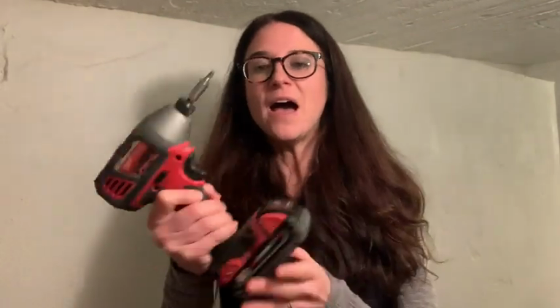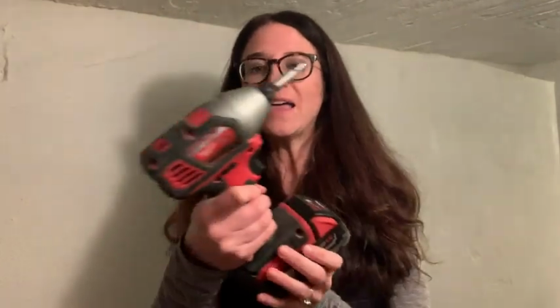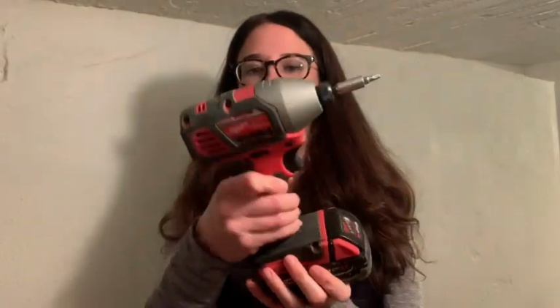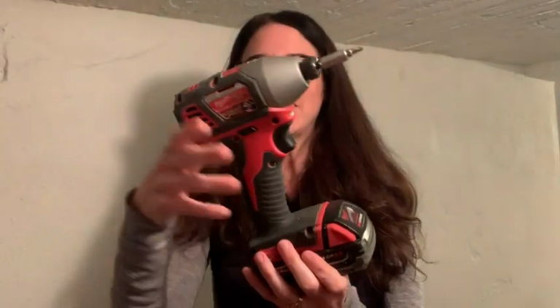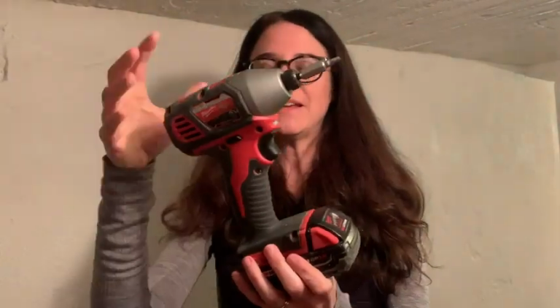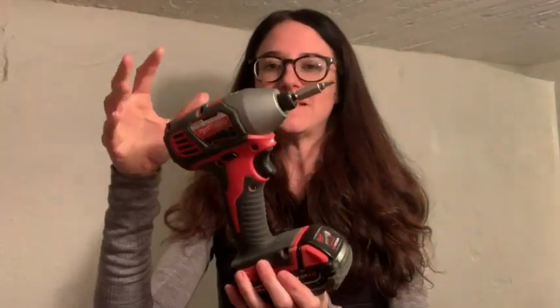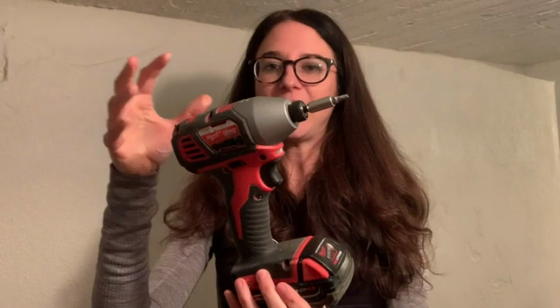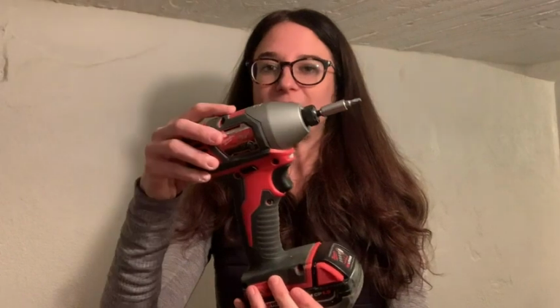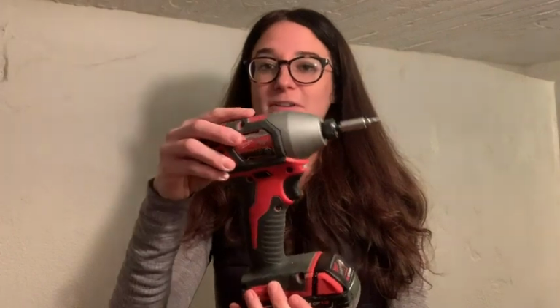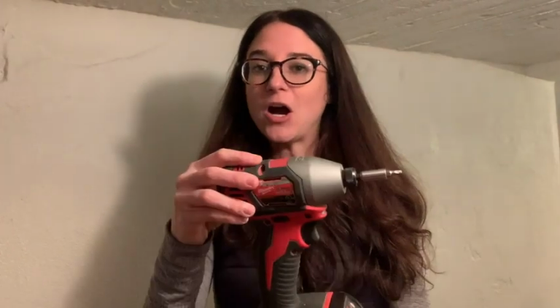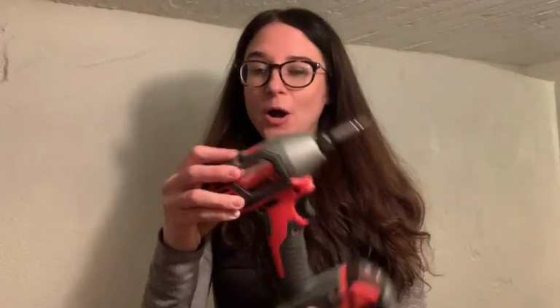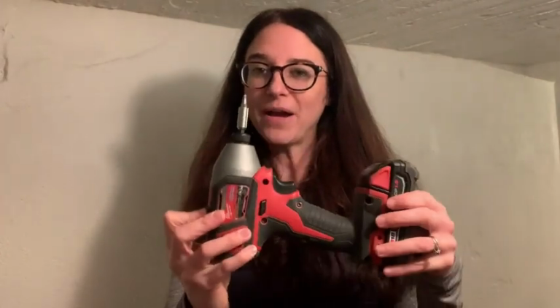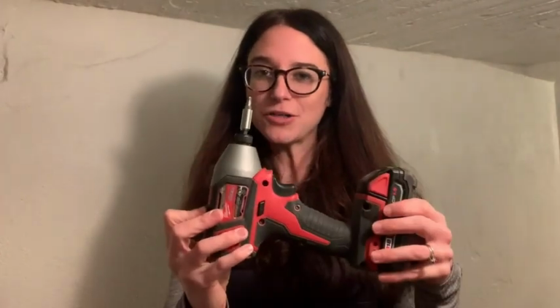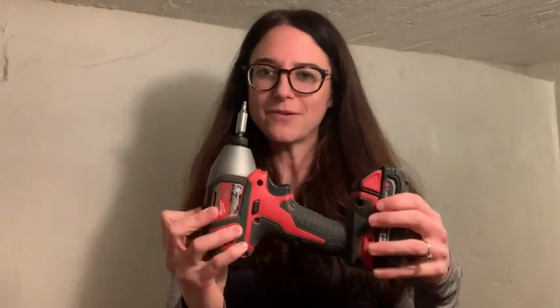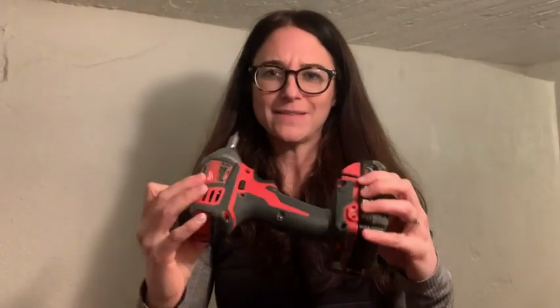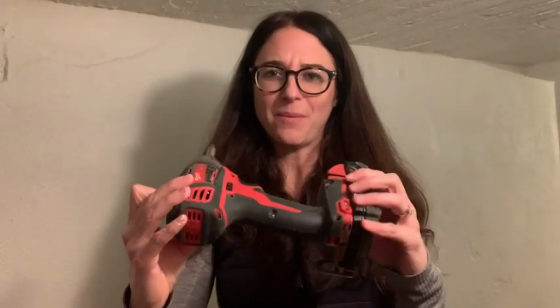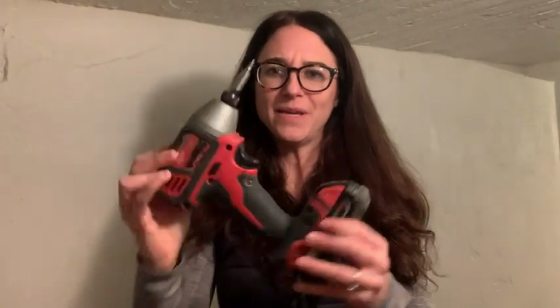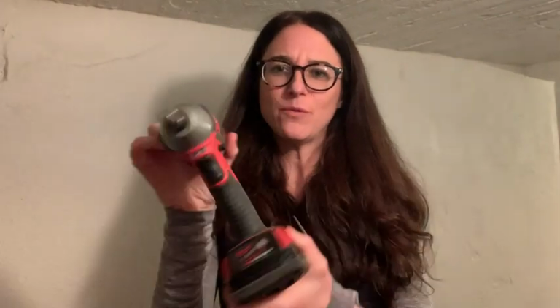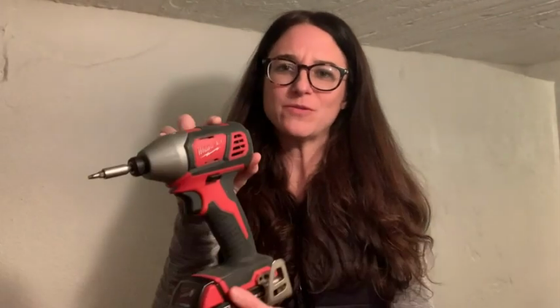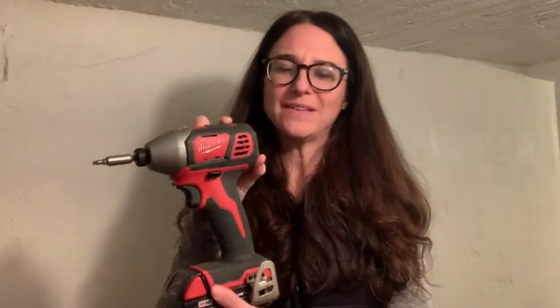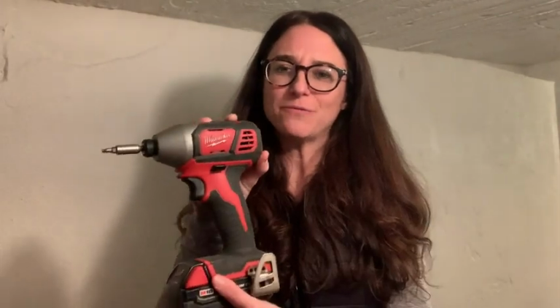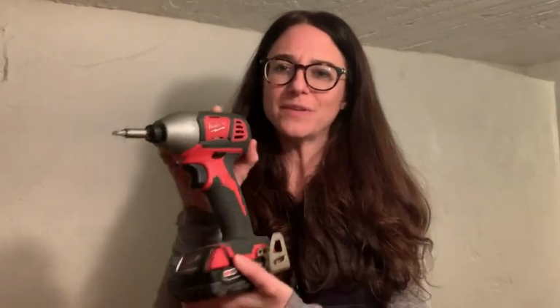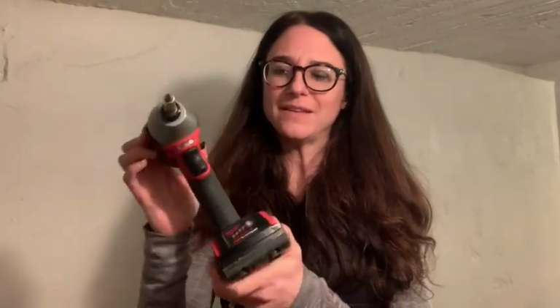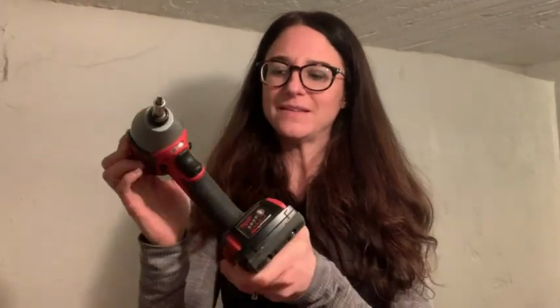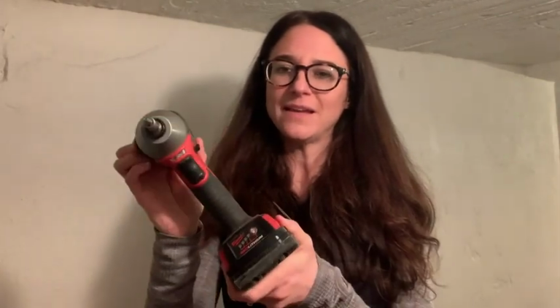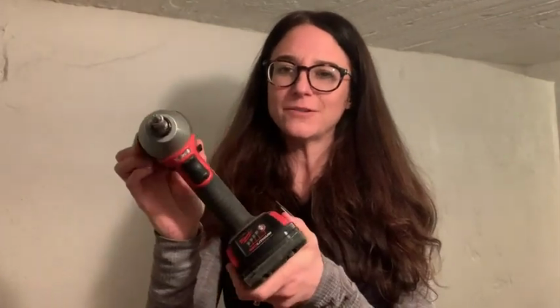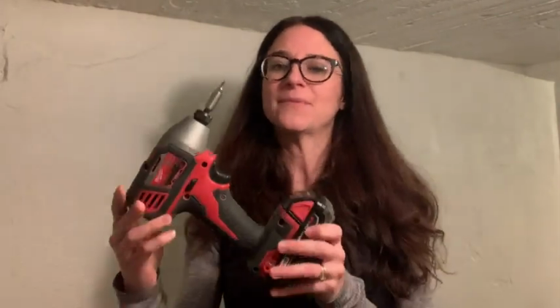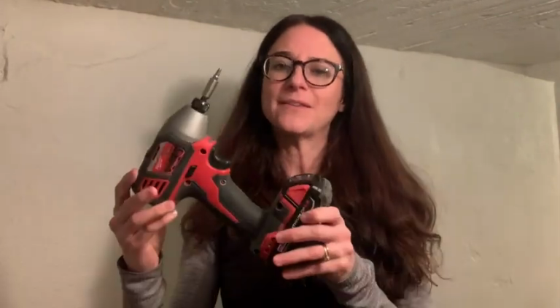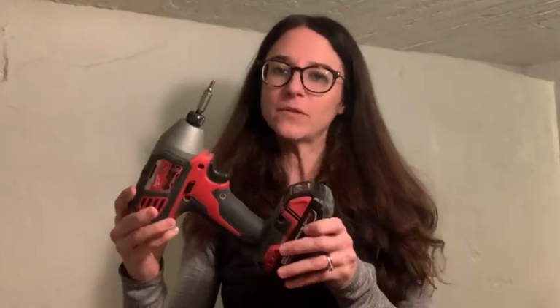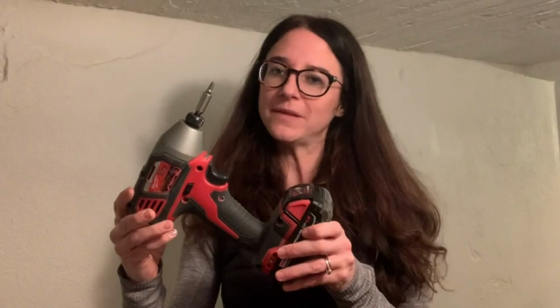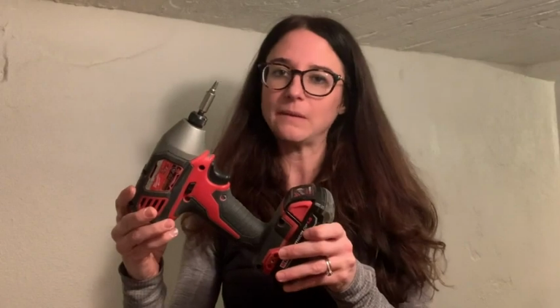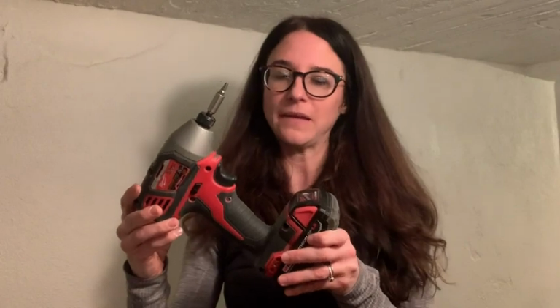I like that it is a very compact driver. It's not big, which makes it really easy to handle. It's also nice and light.